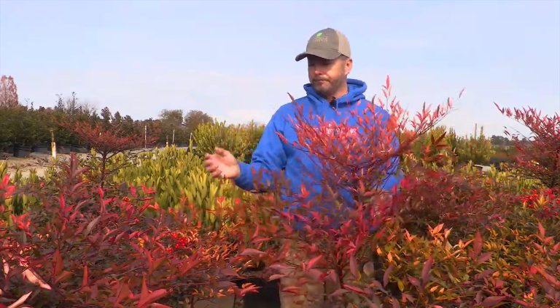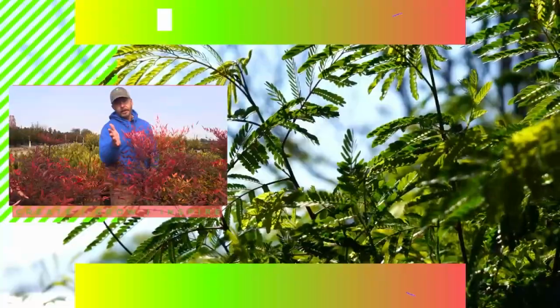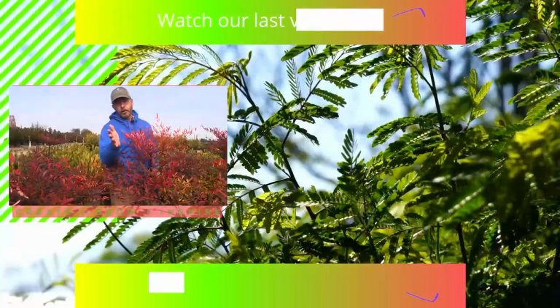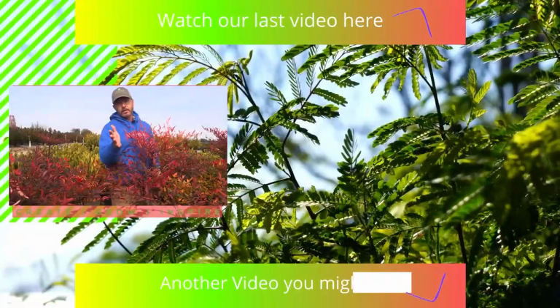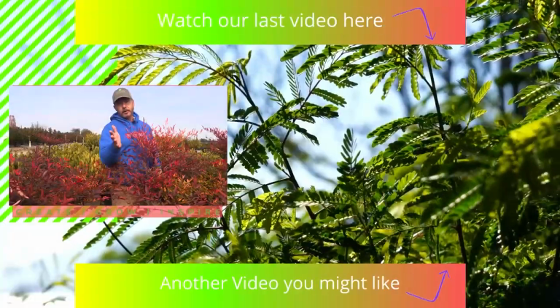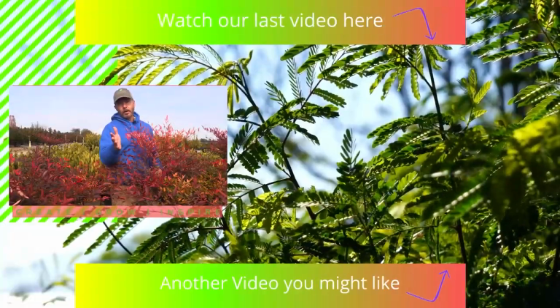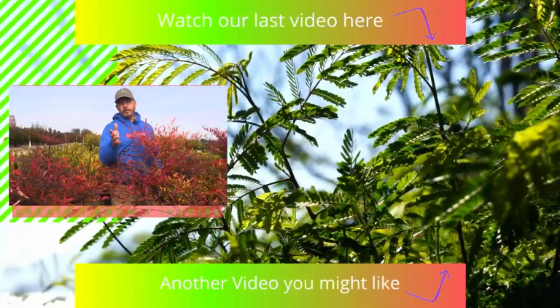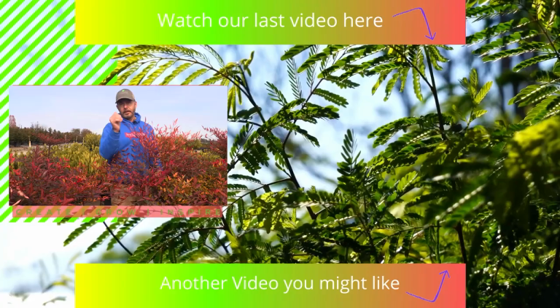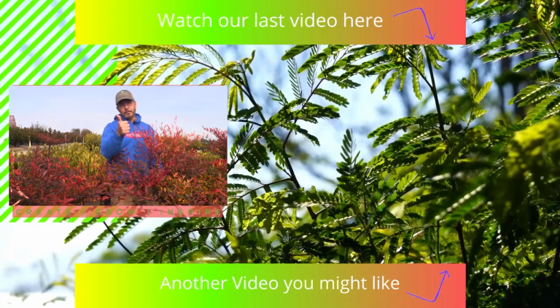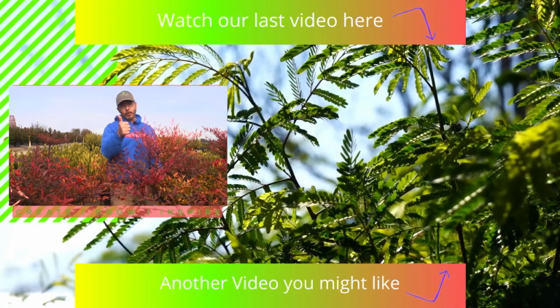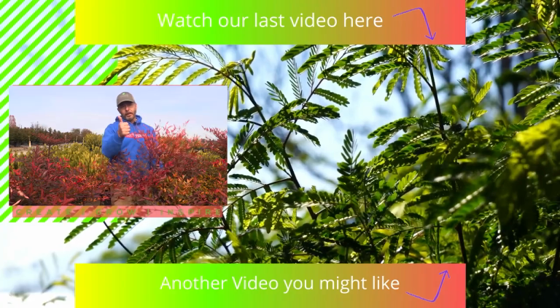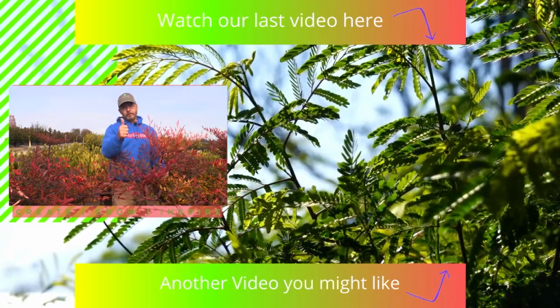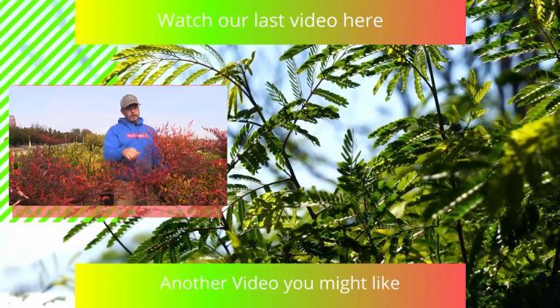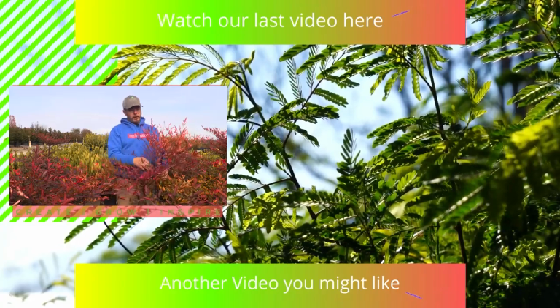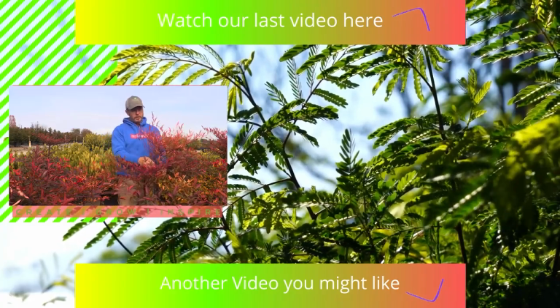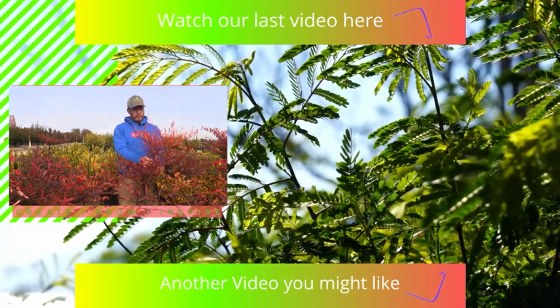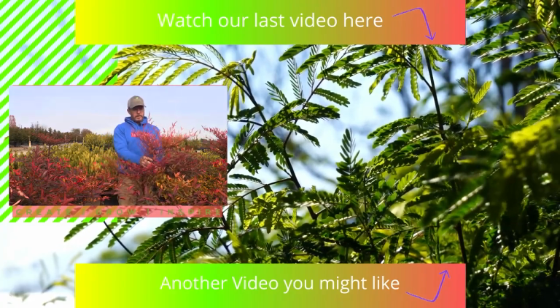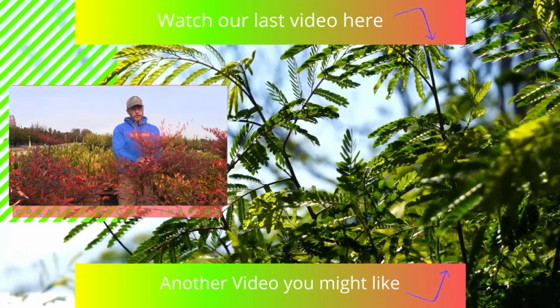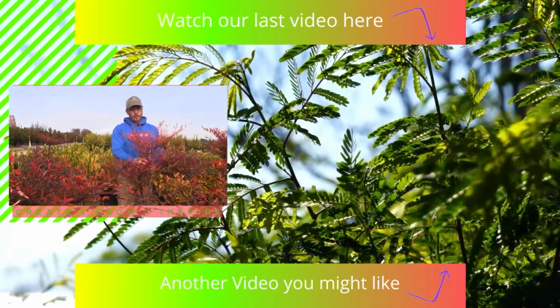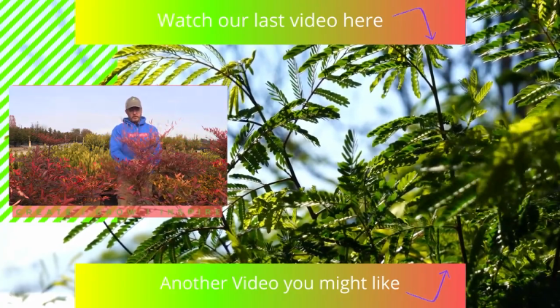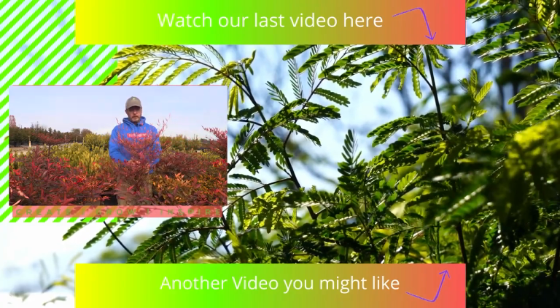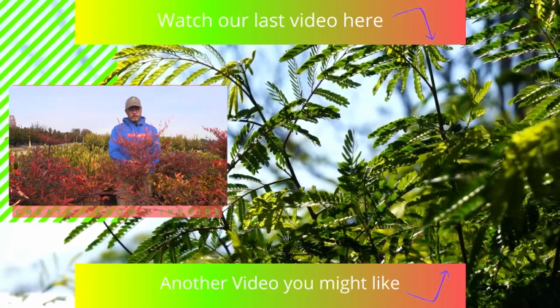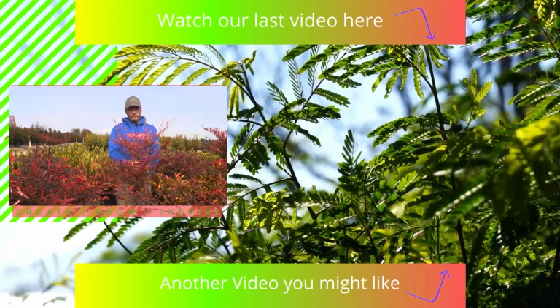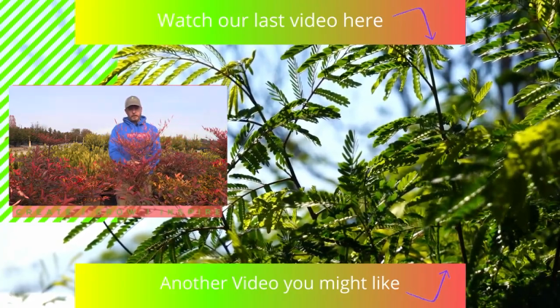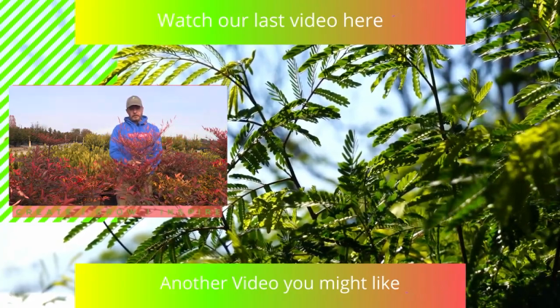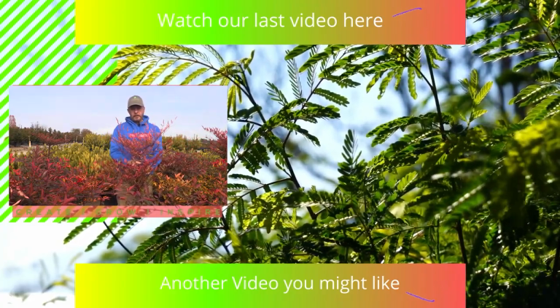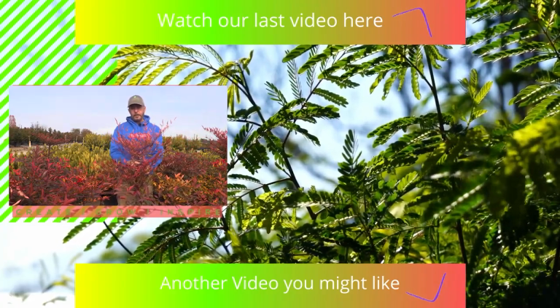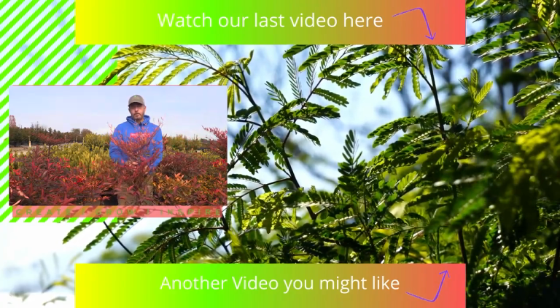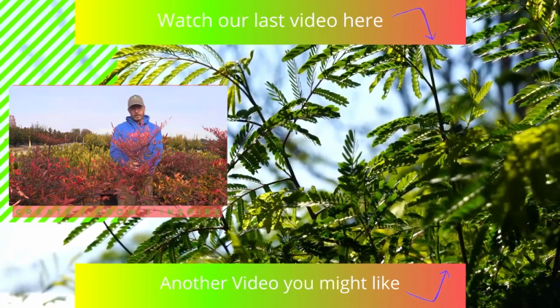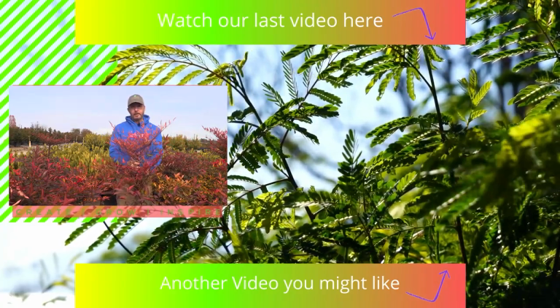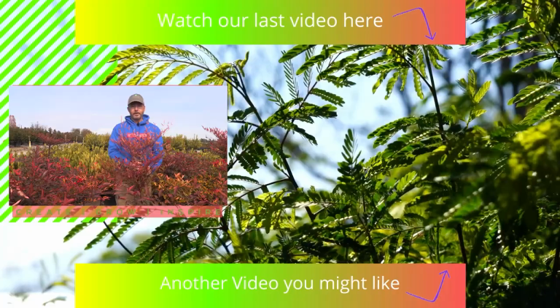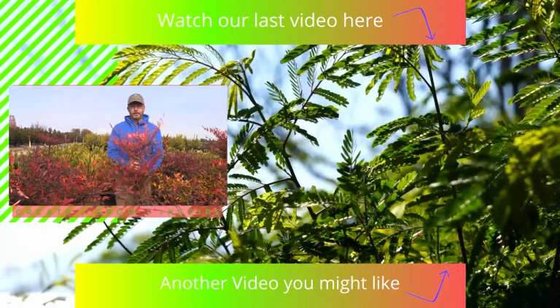Thank you for watching everyone. Give us a green thumbs up — we always appreciate those. Until next time, we'll see you in the next video.